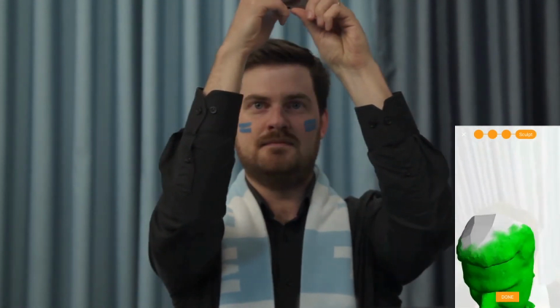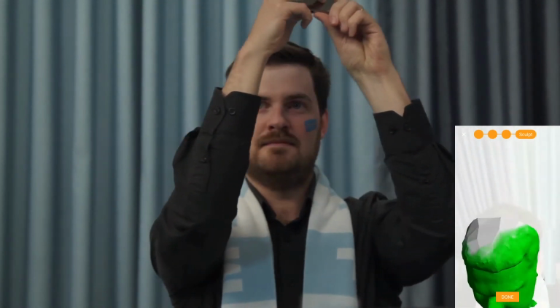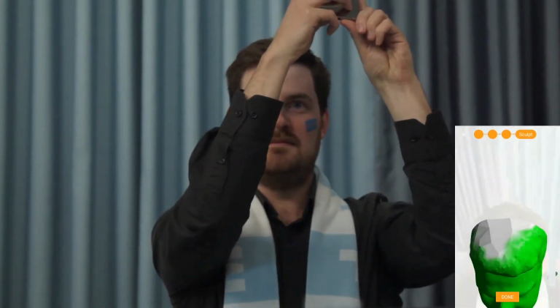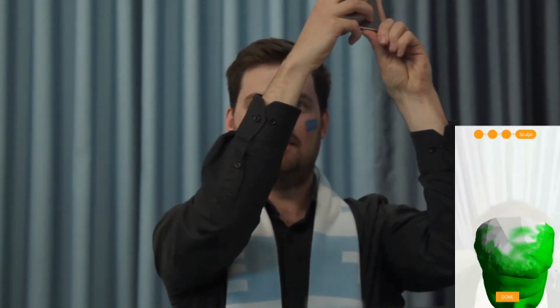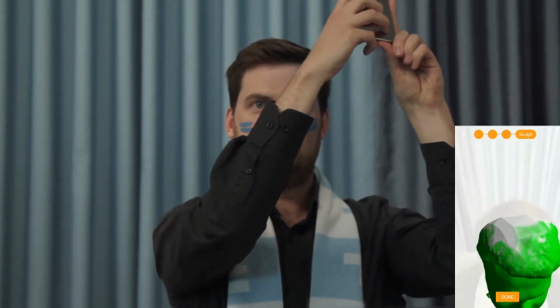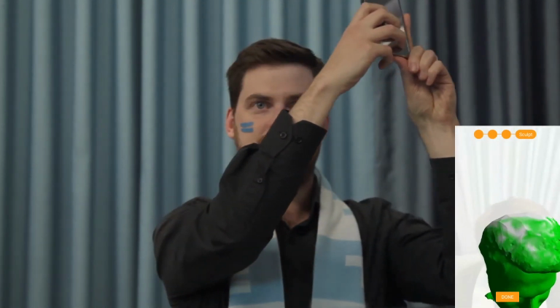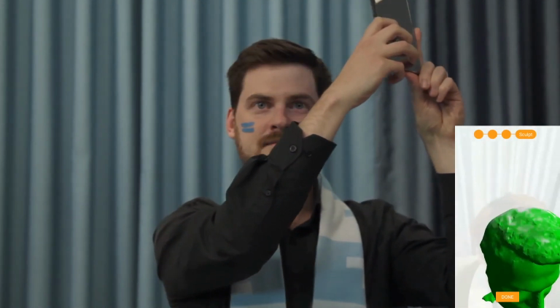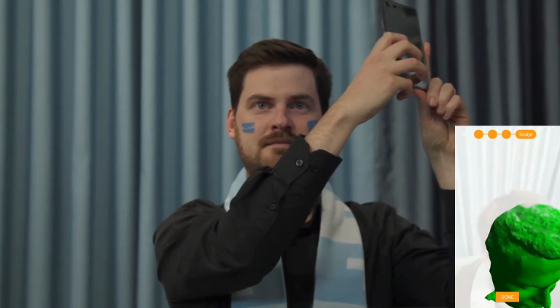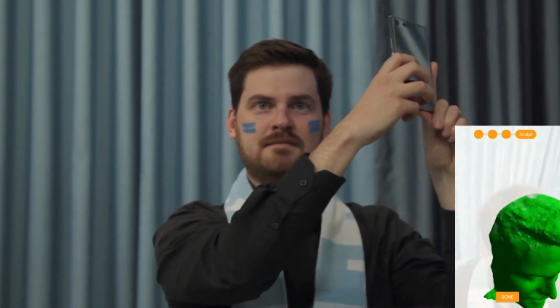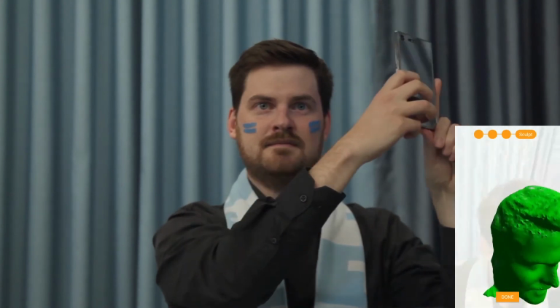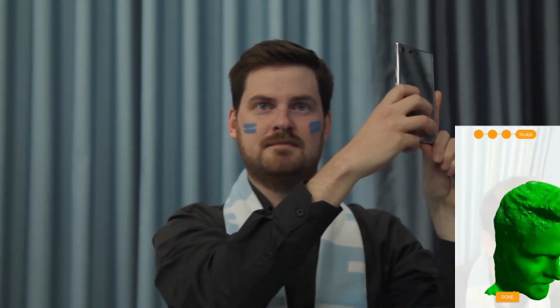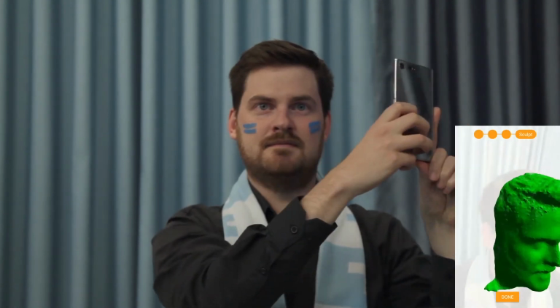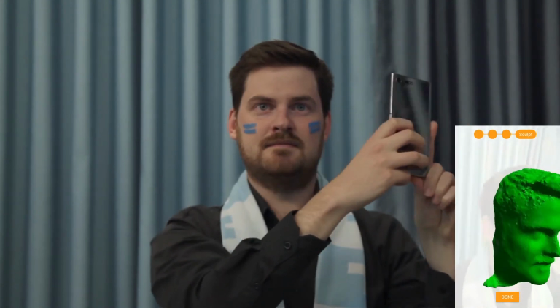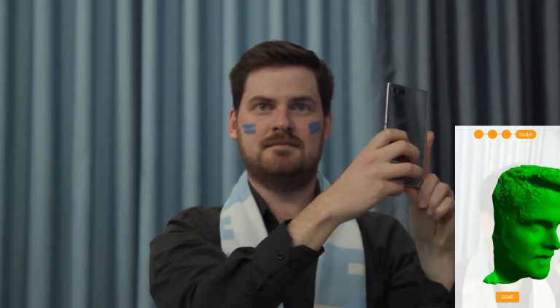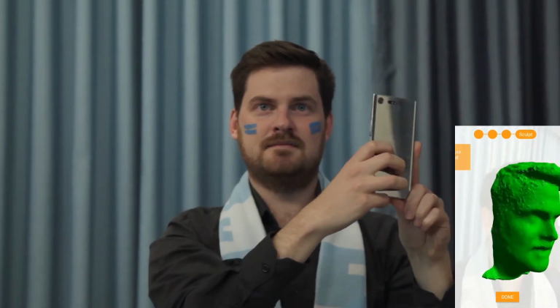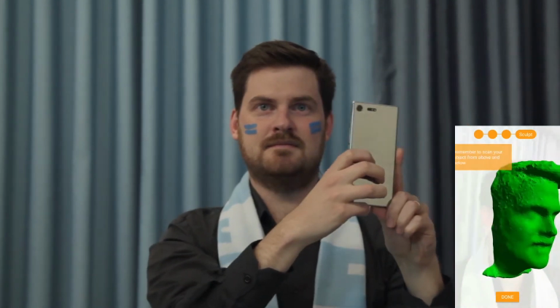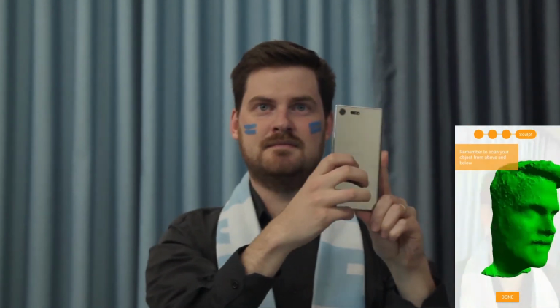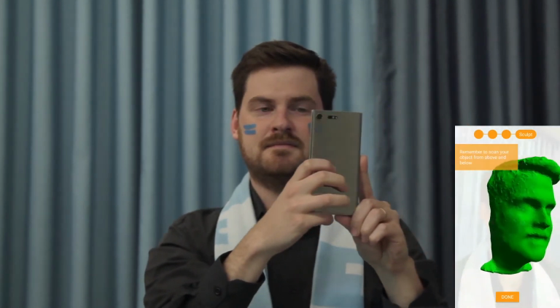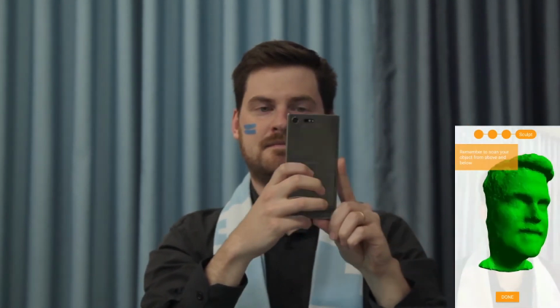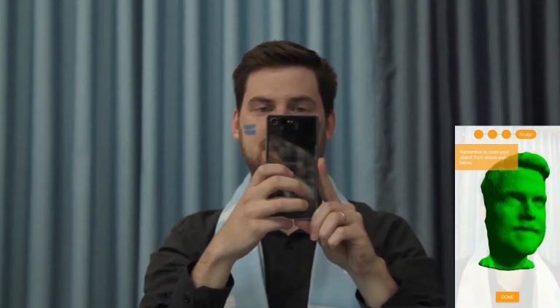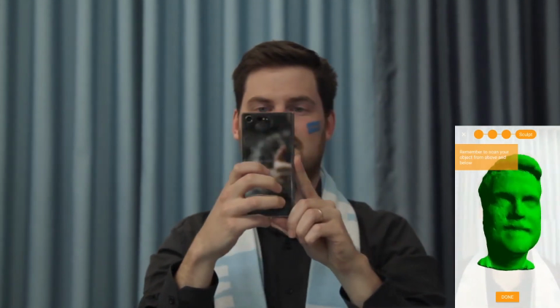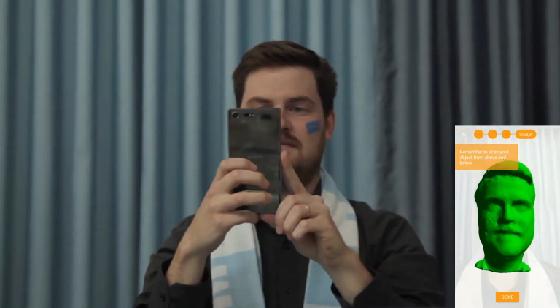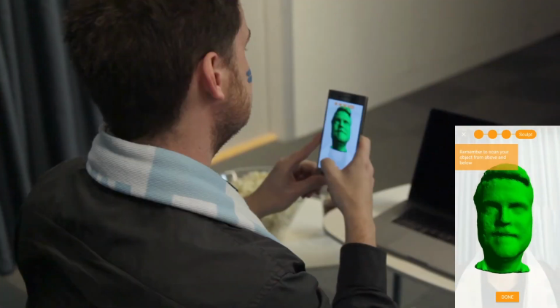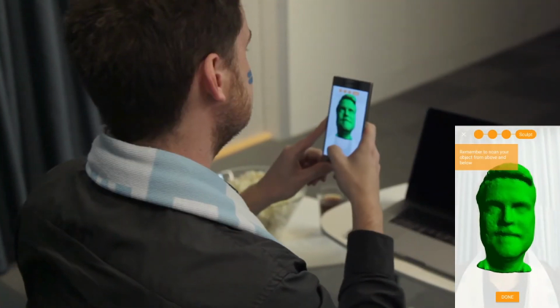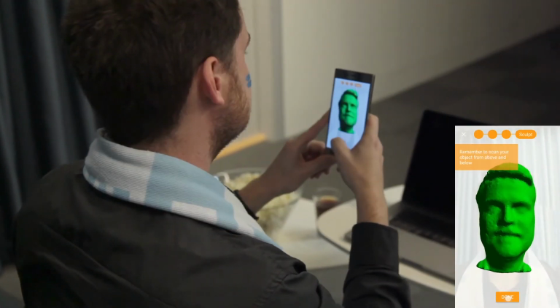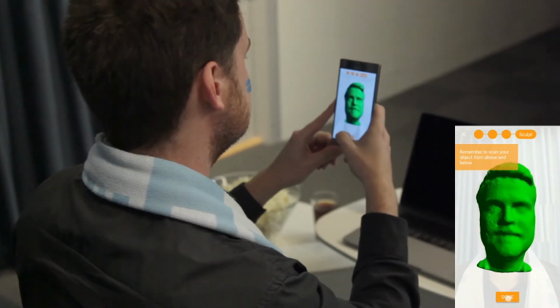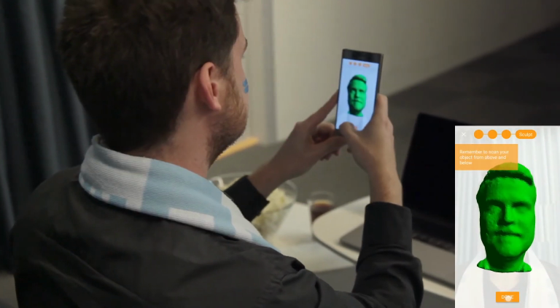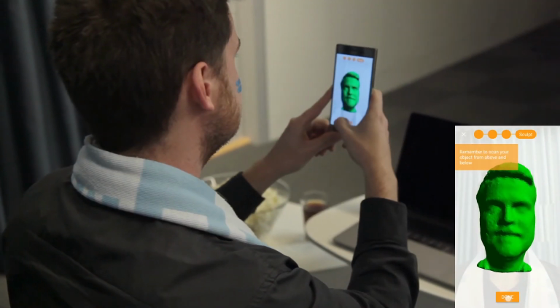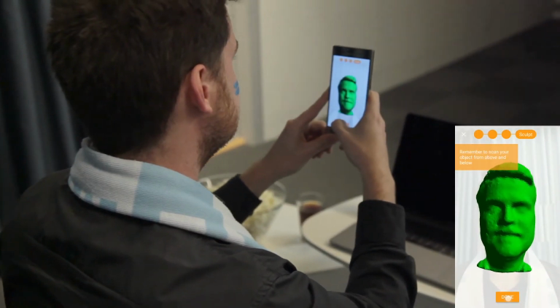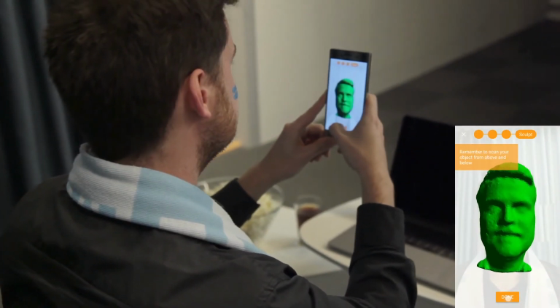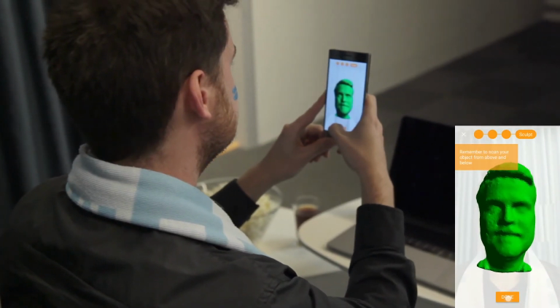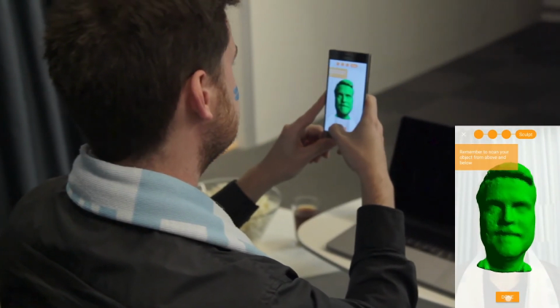Move the phone slowly in sweeping movements to add more details. When the mesh looks almost entirely green, tap Done.